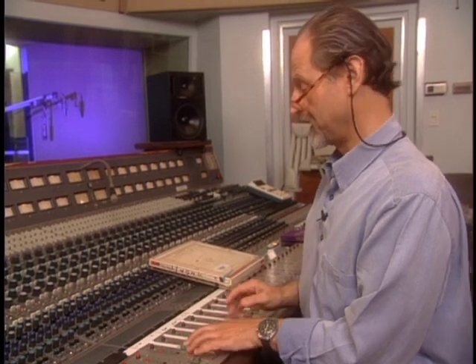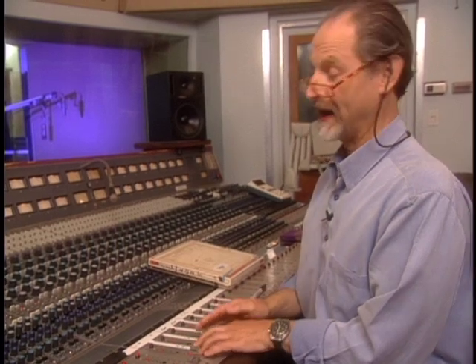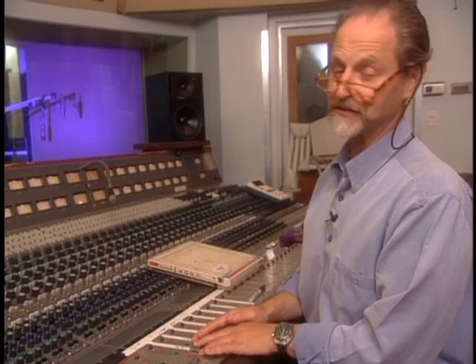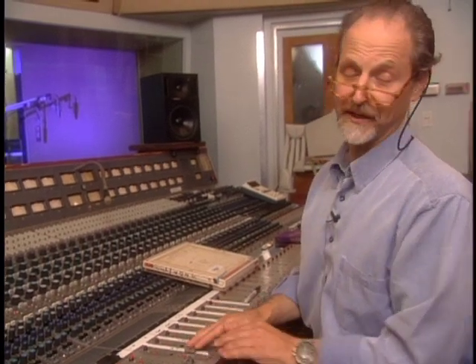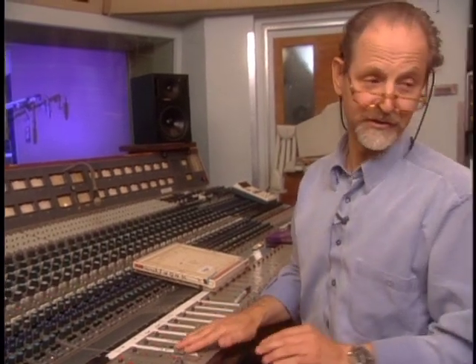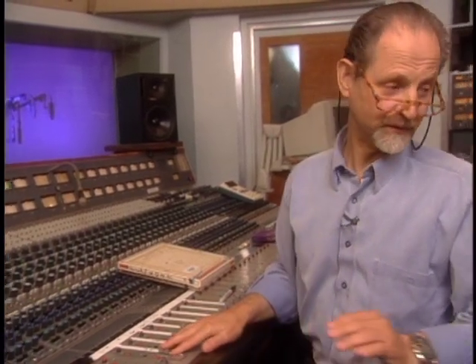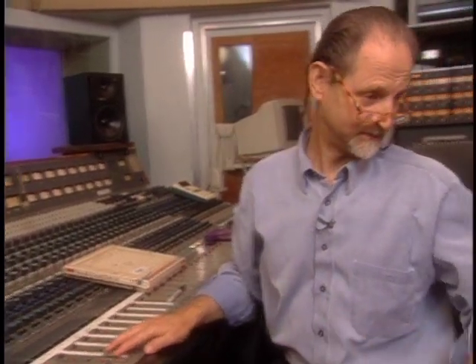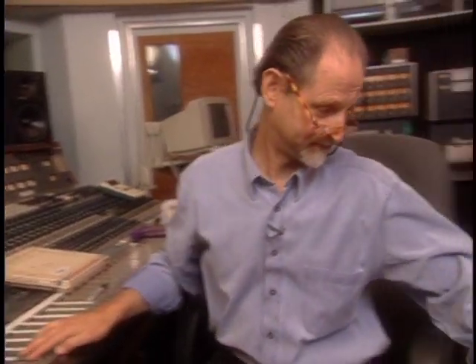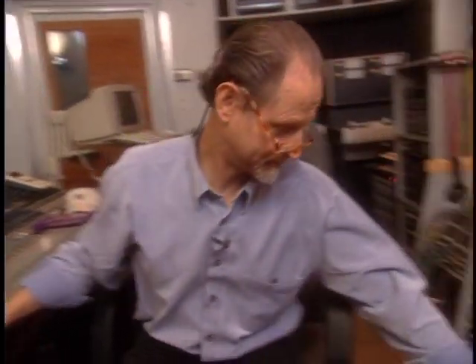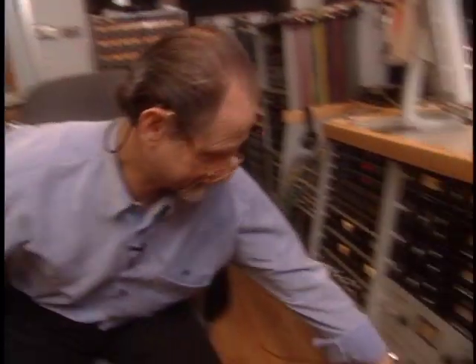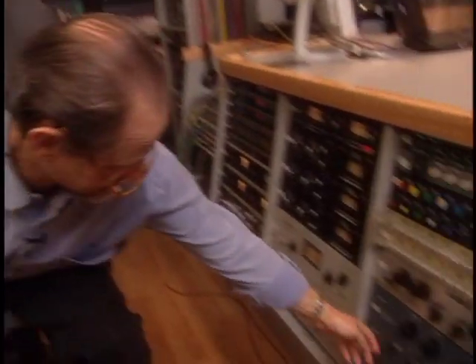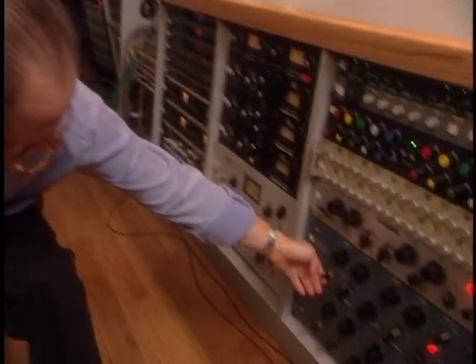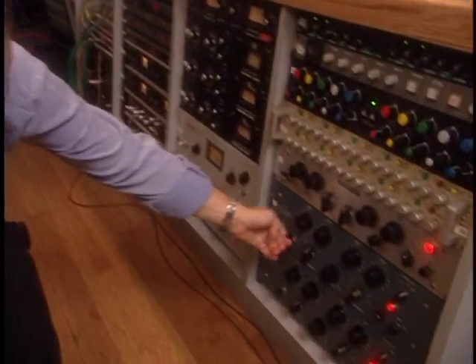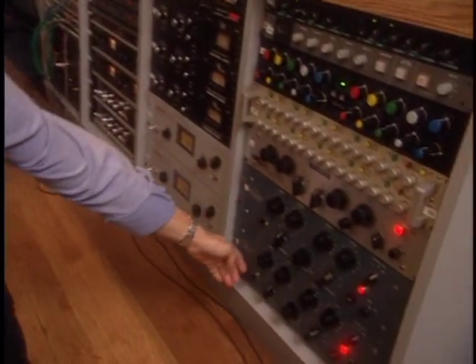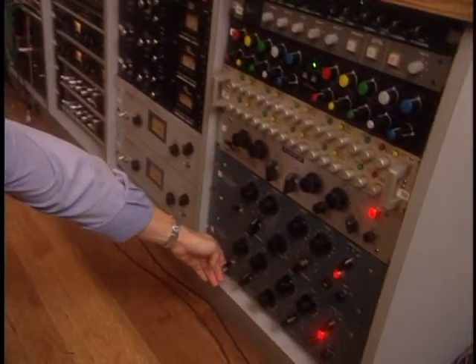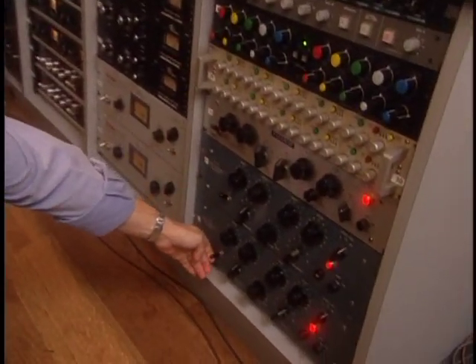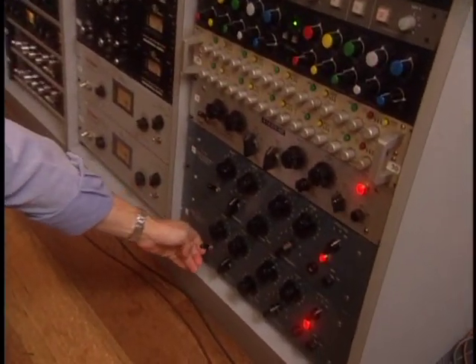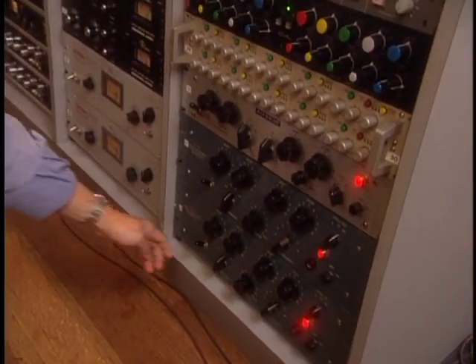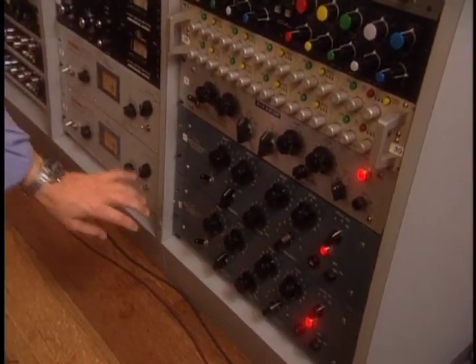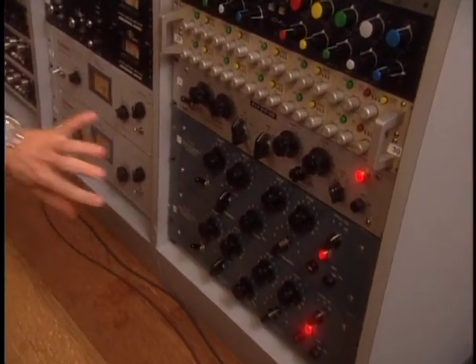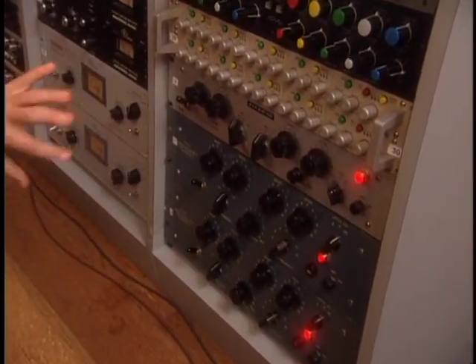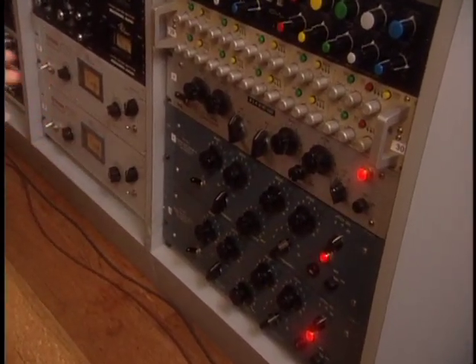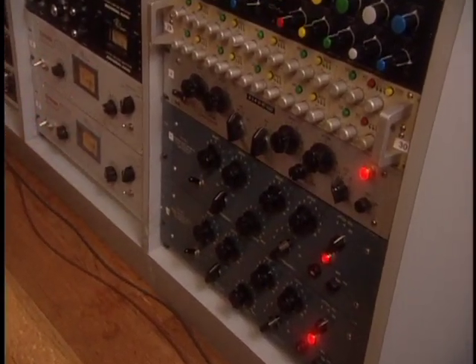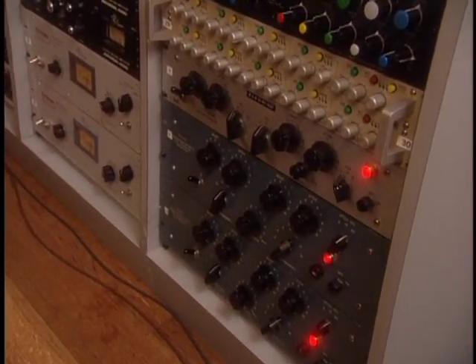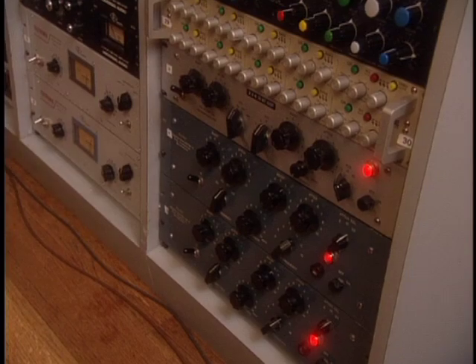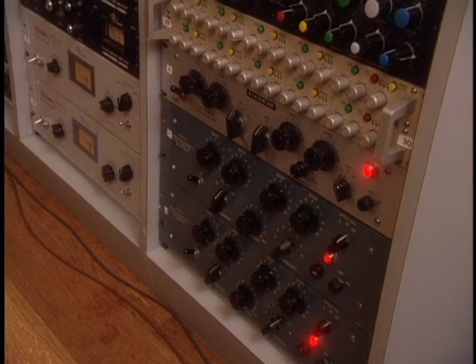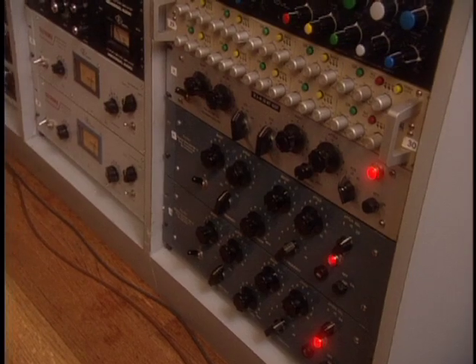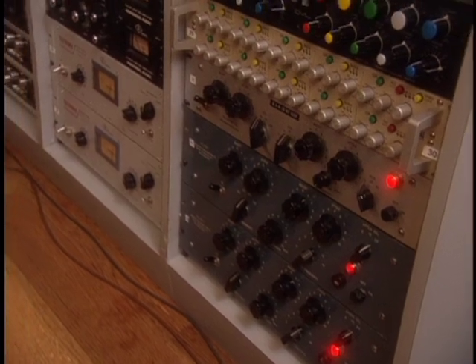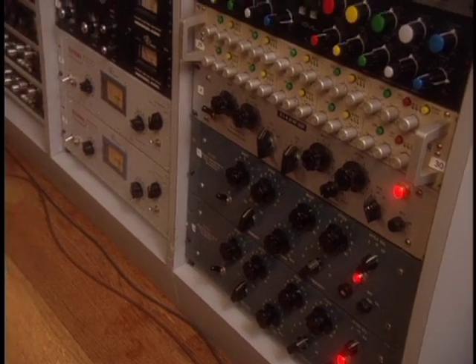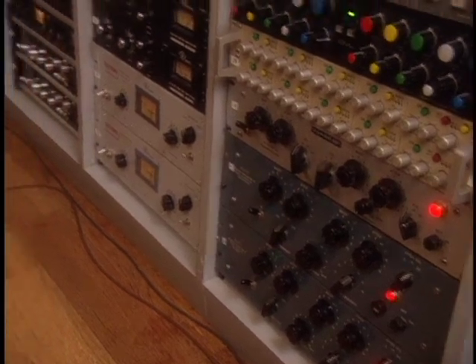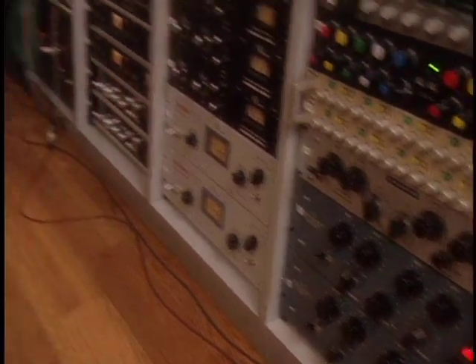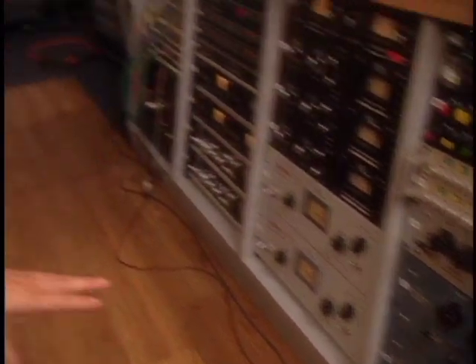Now here's step two. This is the glorious part of the whole sound. This is my favorite 2BQ.